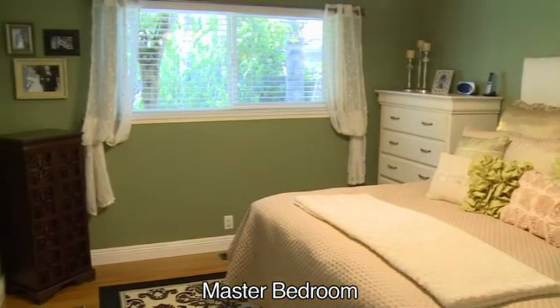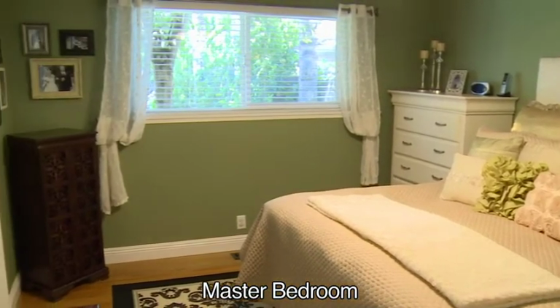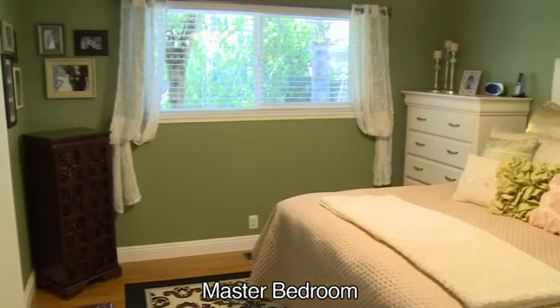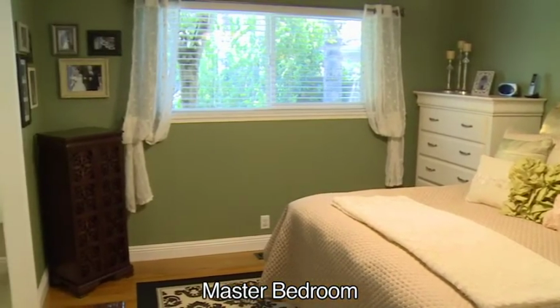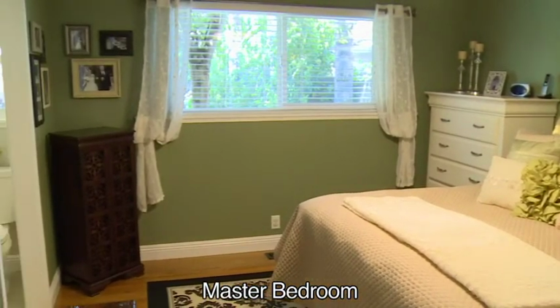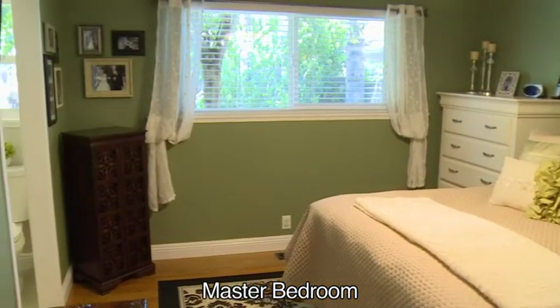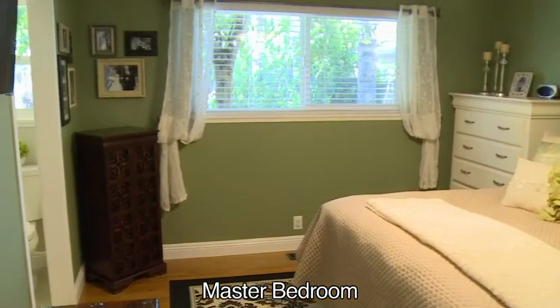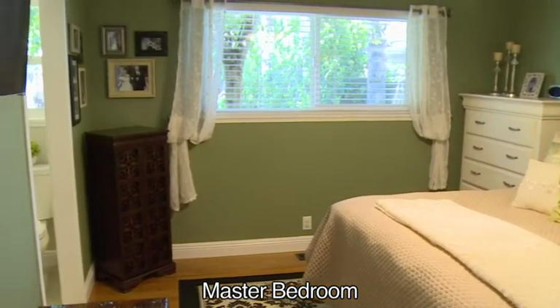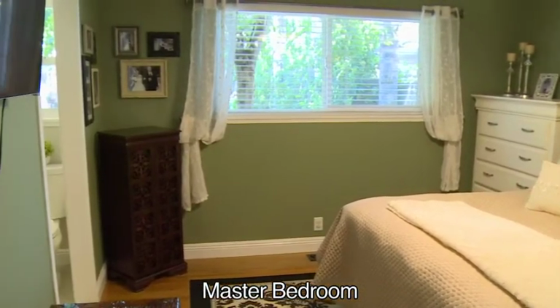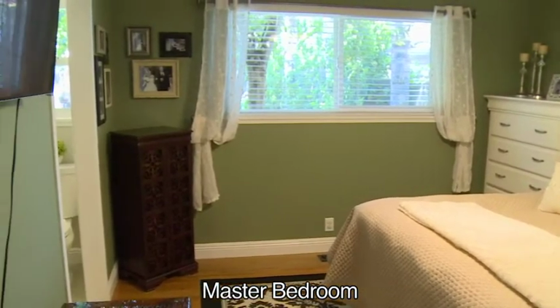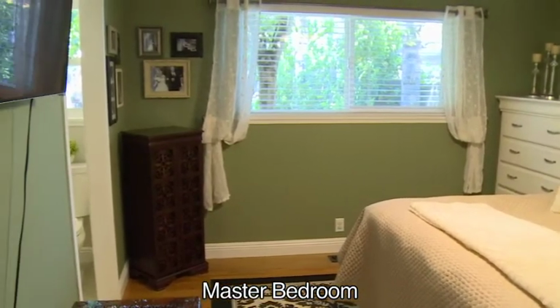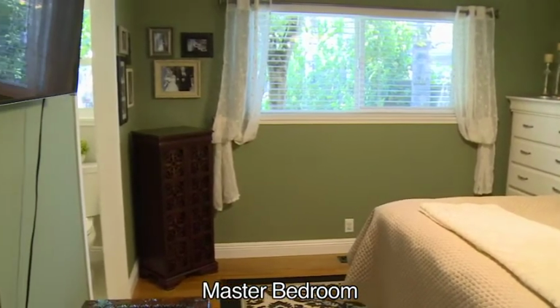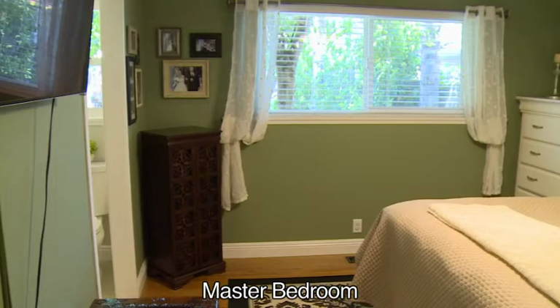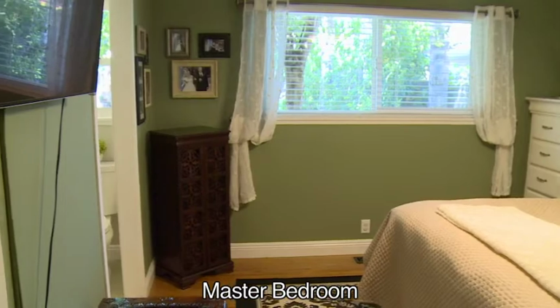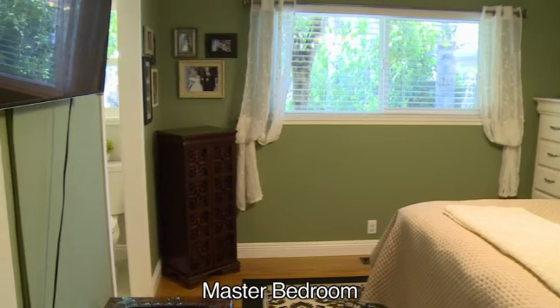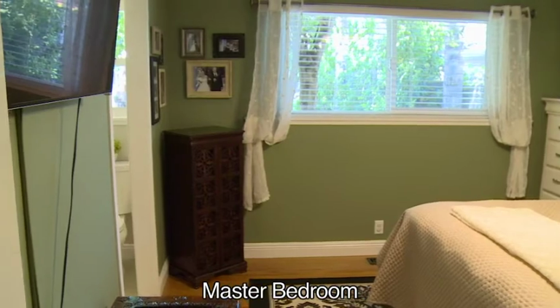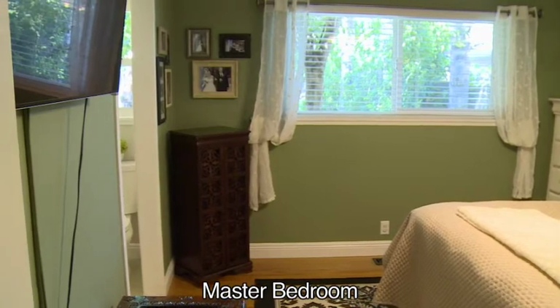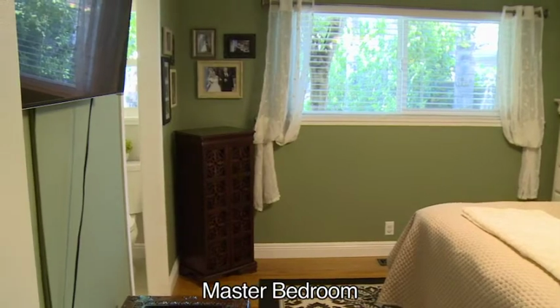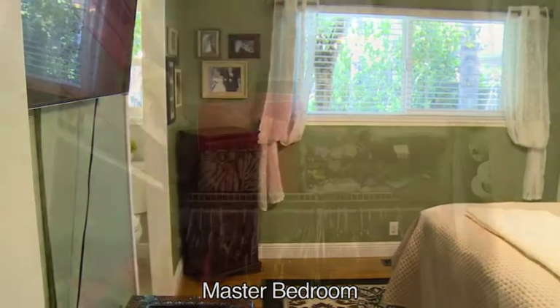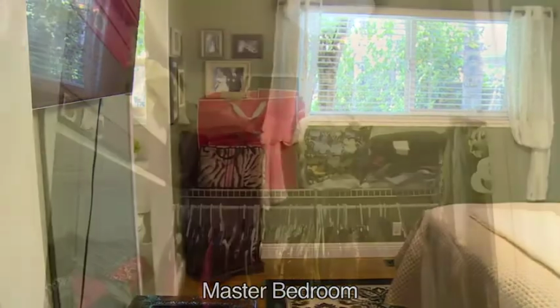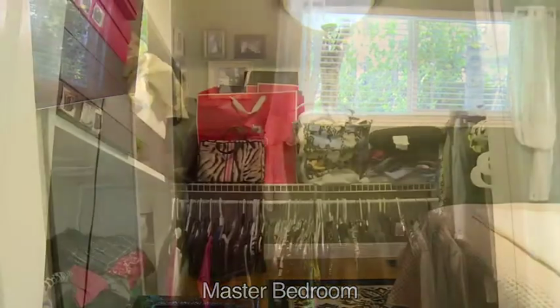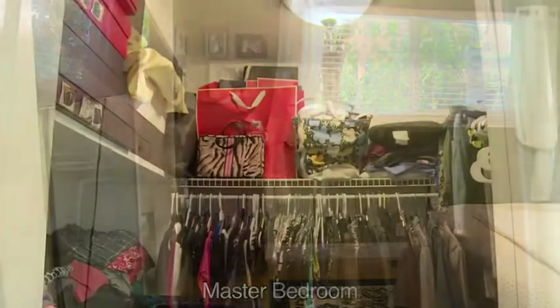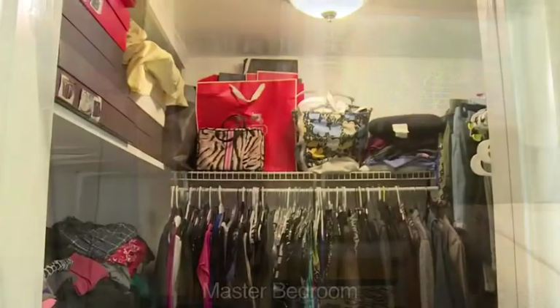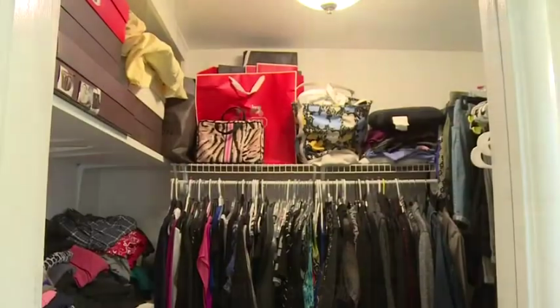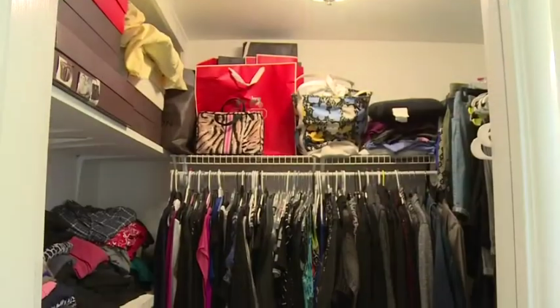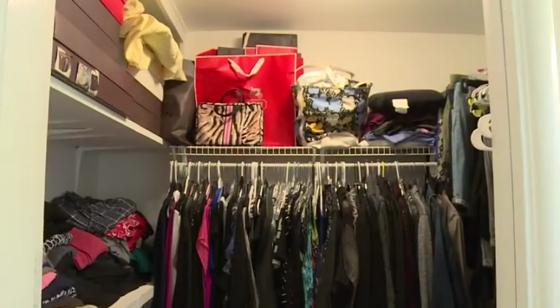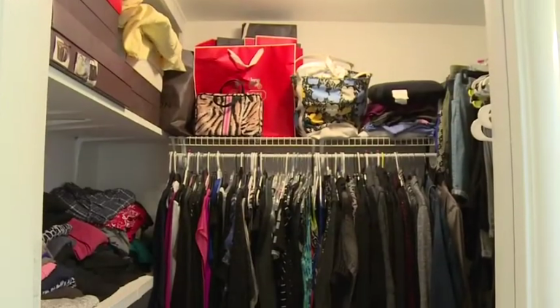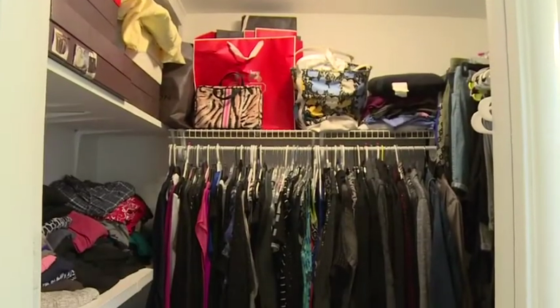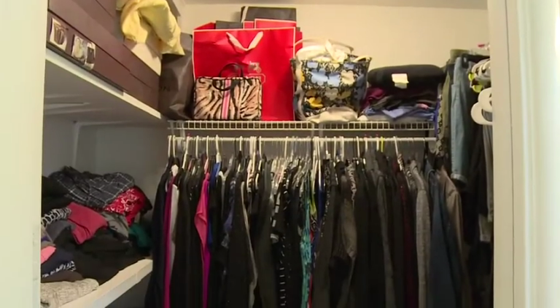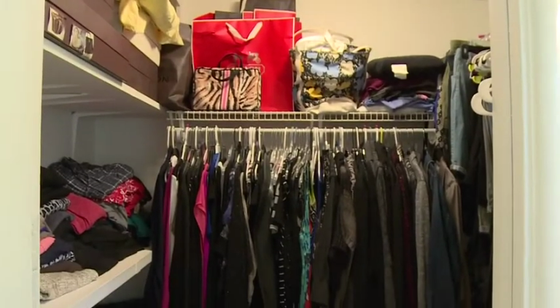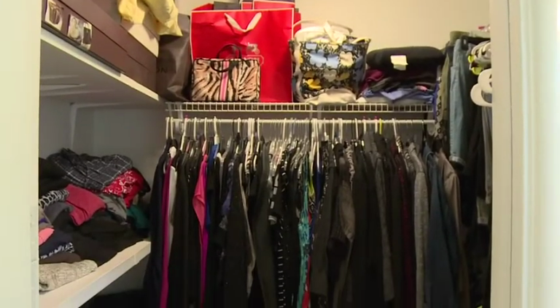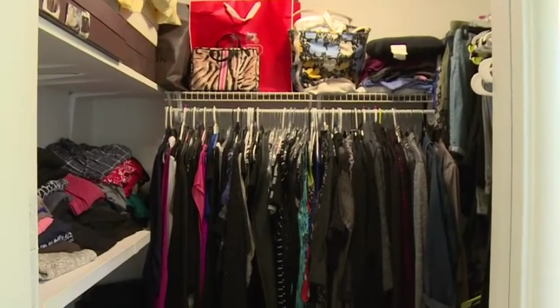The master bedroom features two closets, one of which is a spacious walk-in.